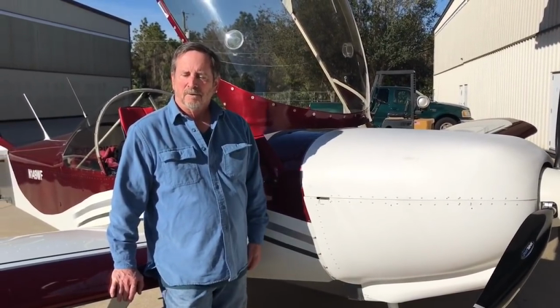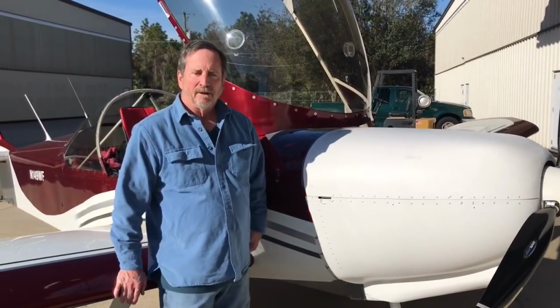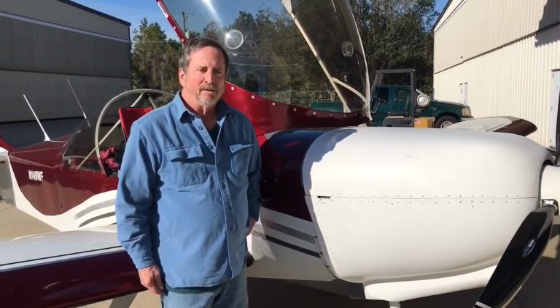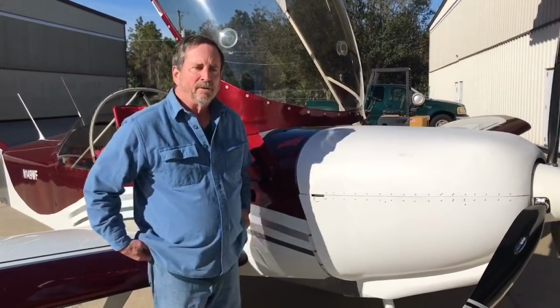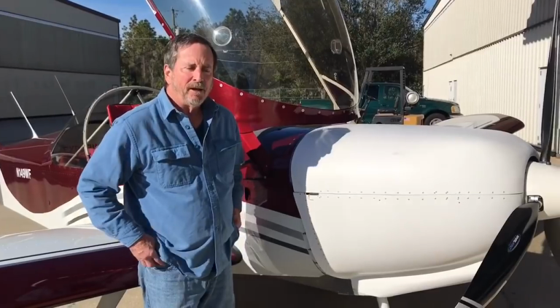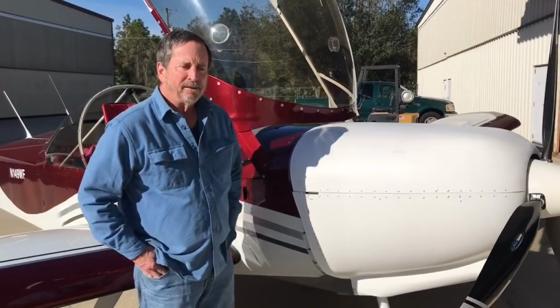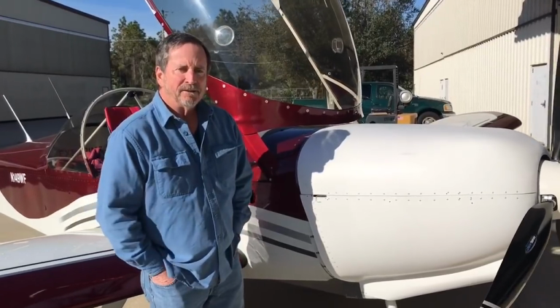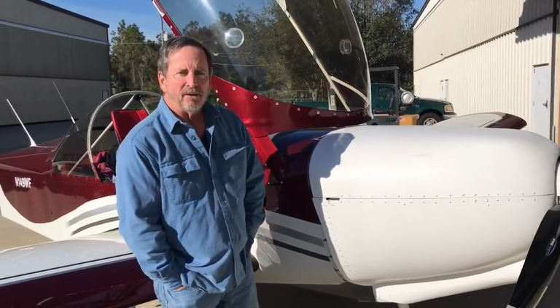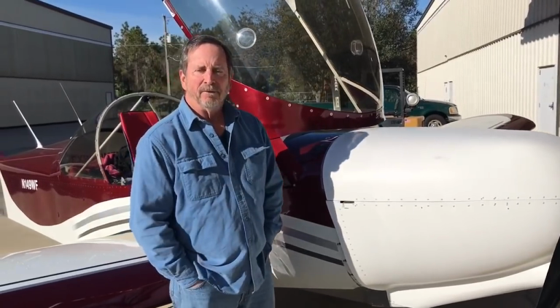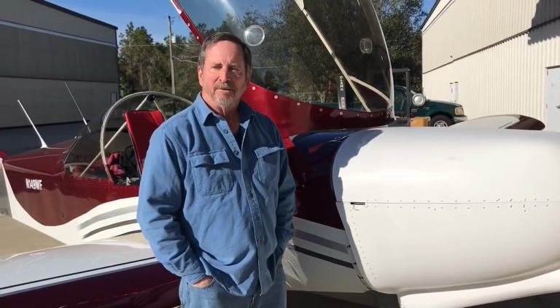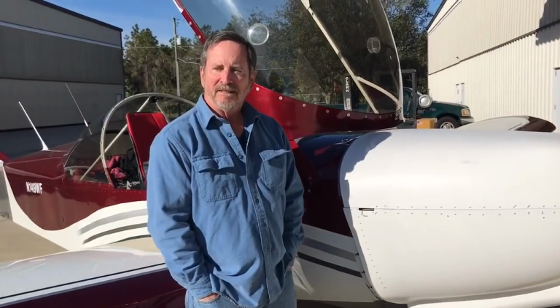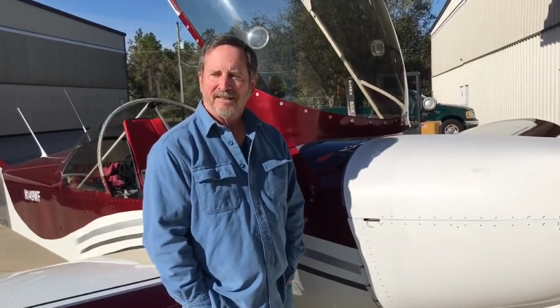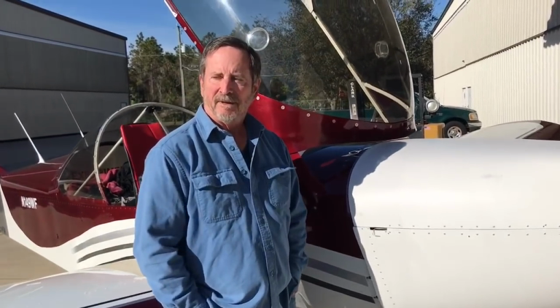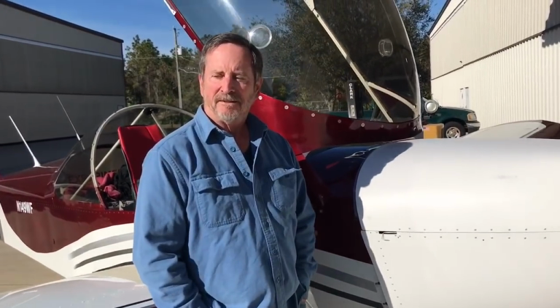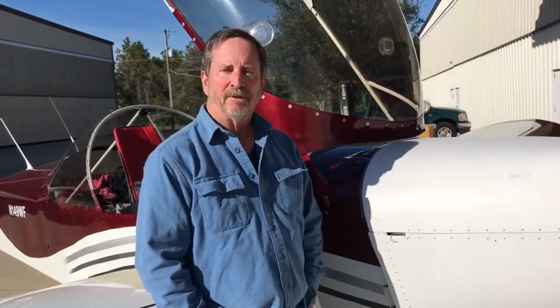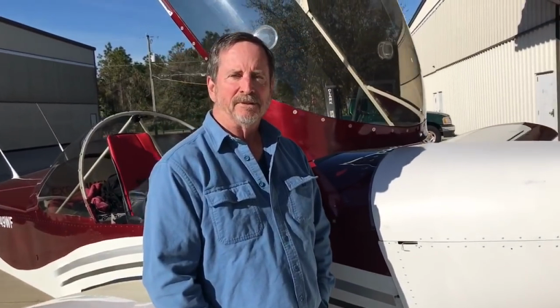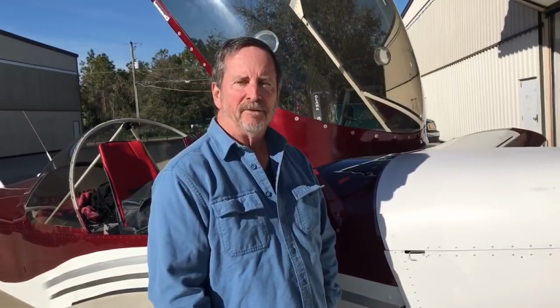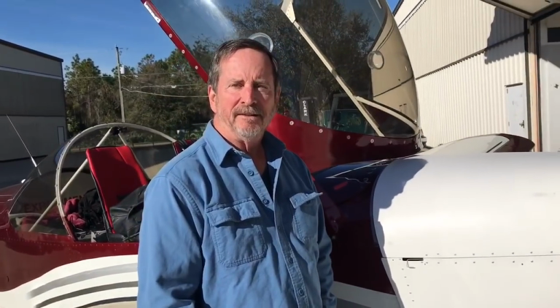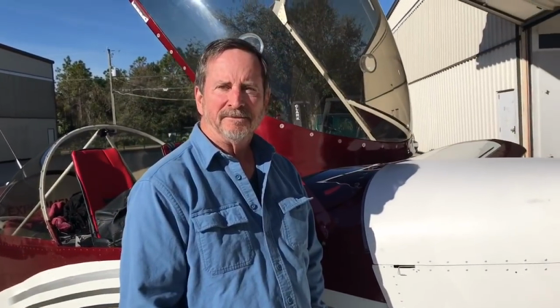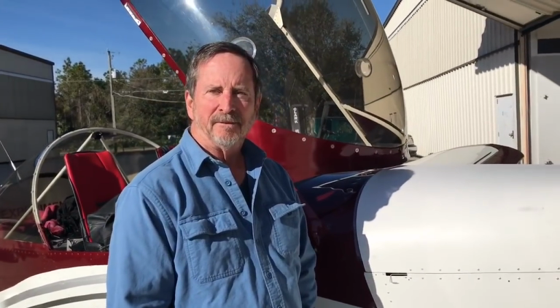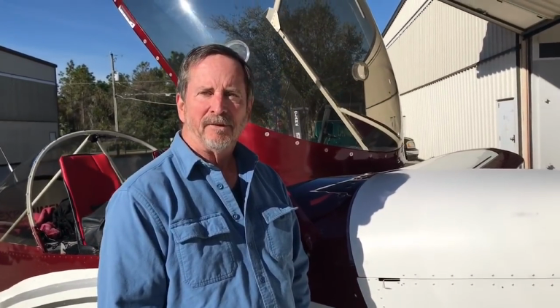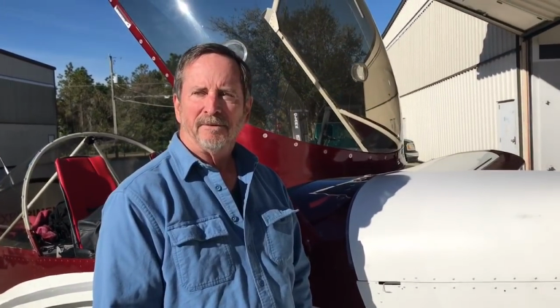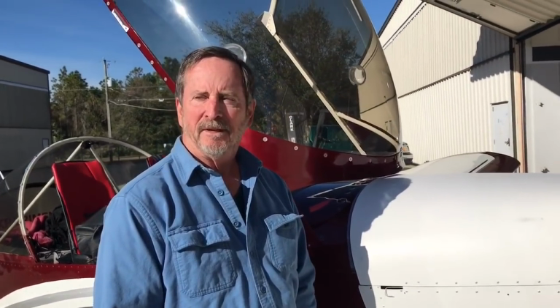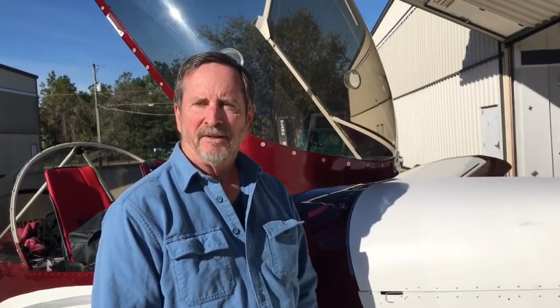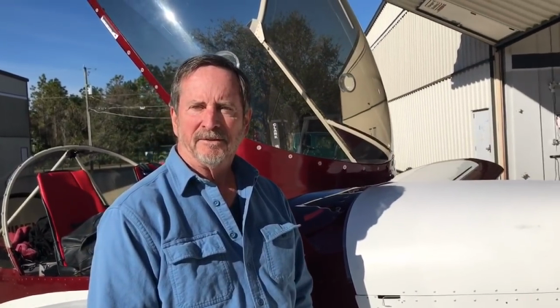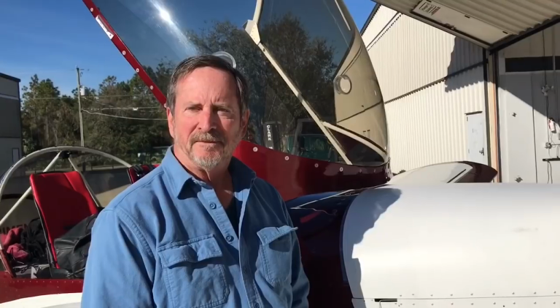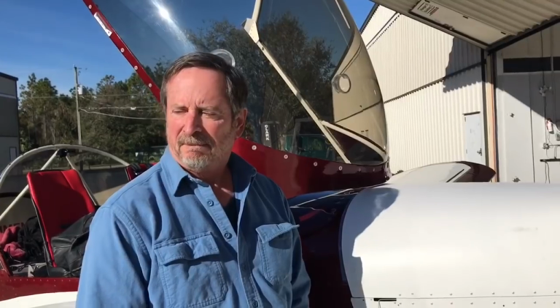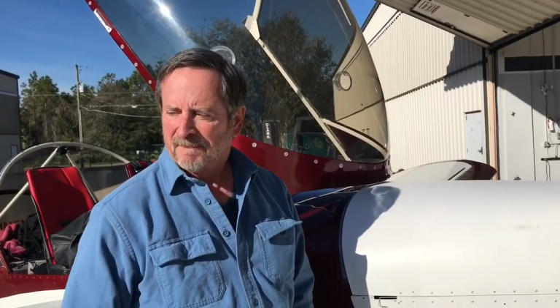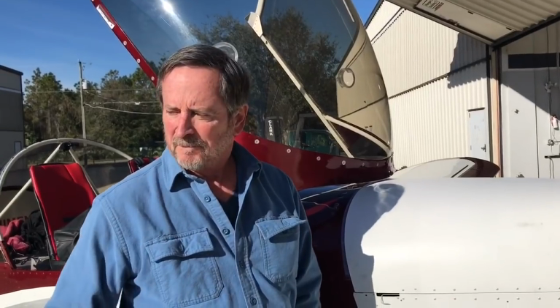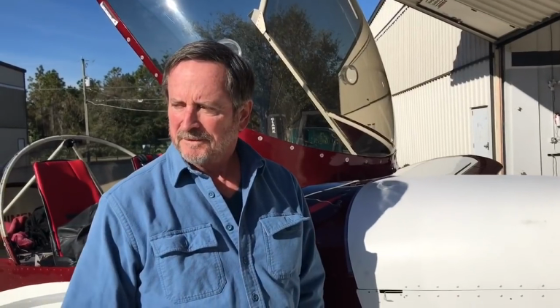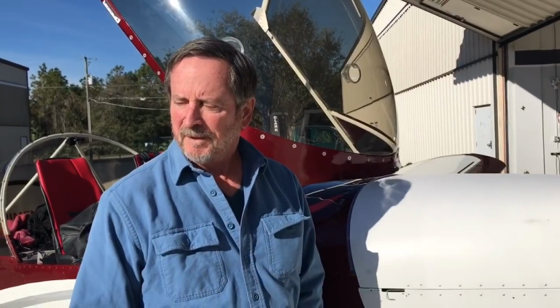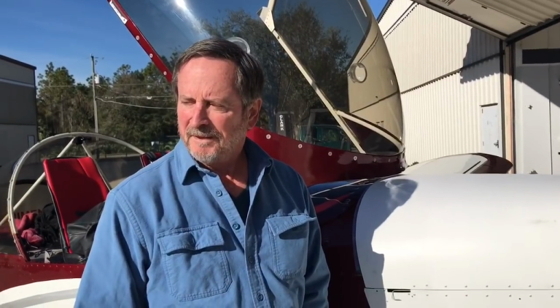Well I'm an old pilot that just started — got my license when I was 70. Been flying for seven years. Built this plane.